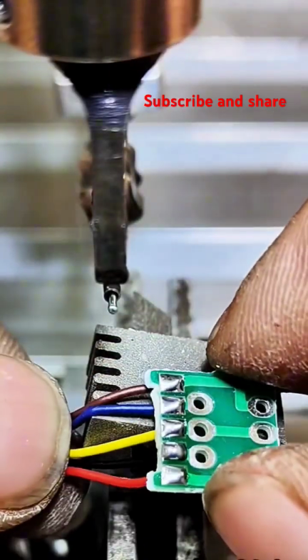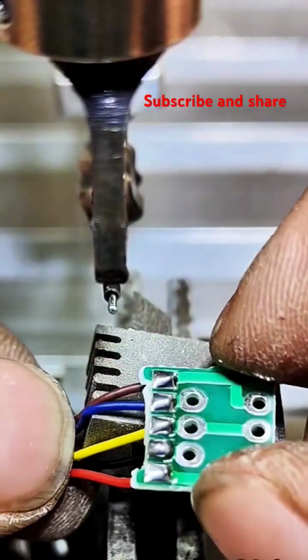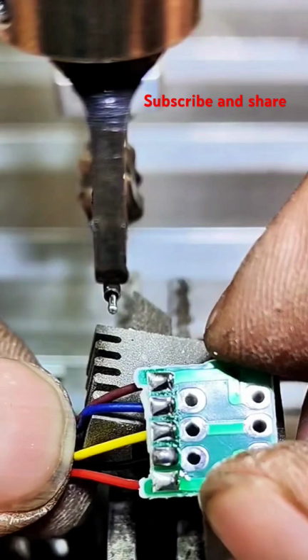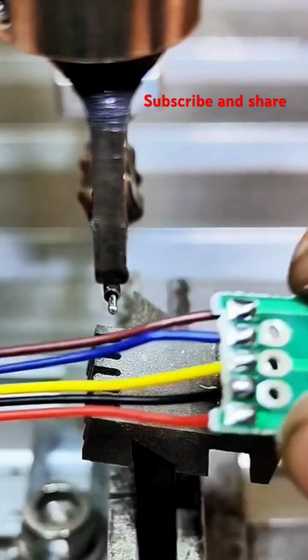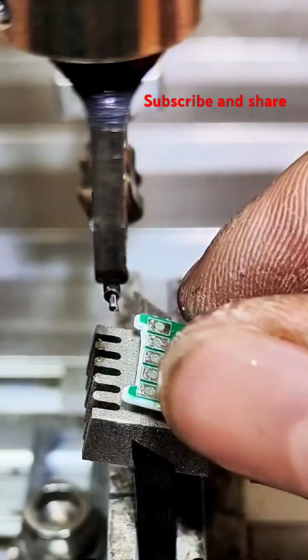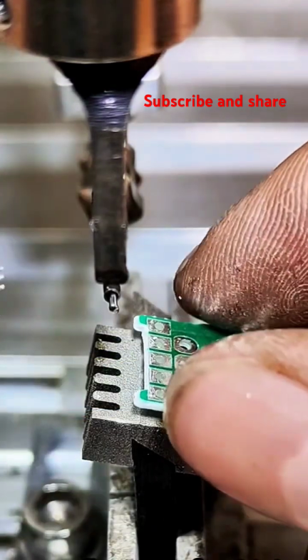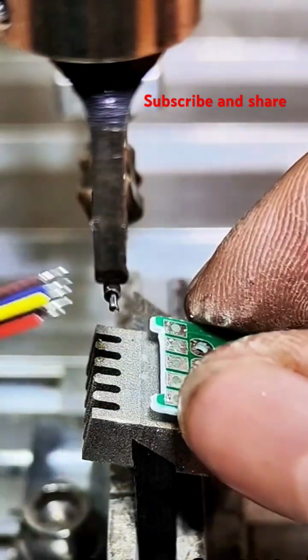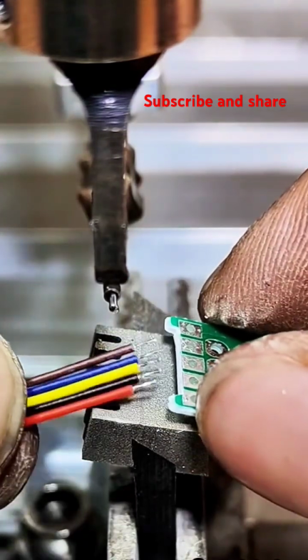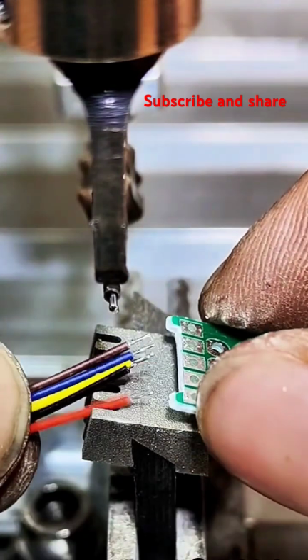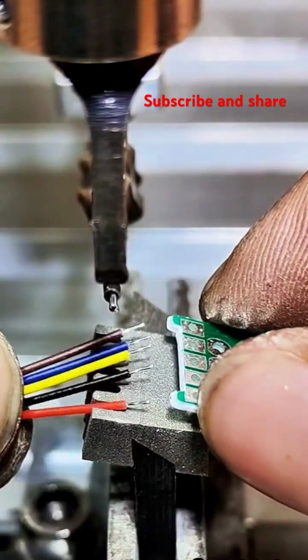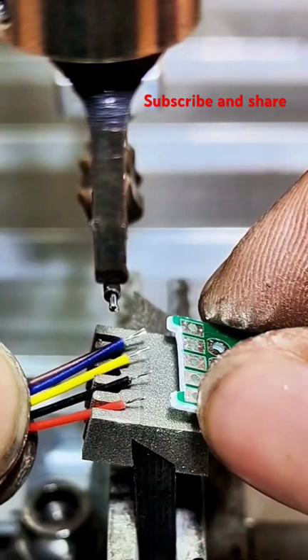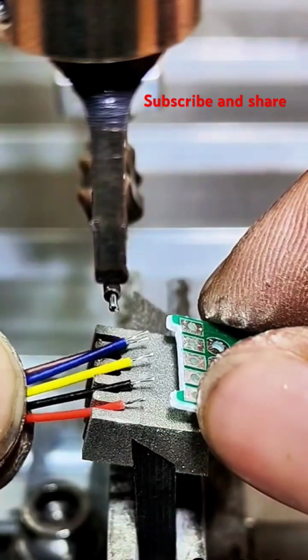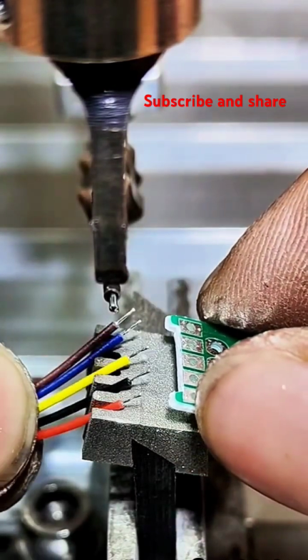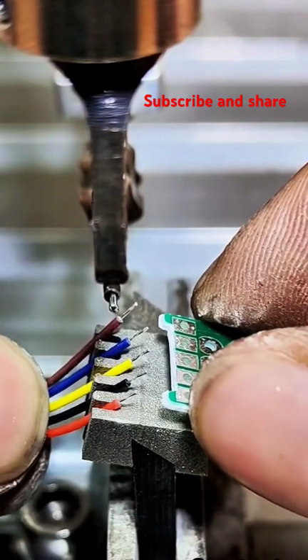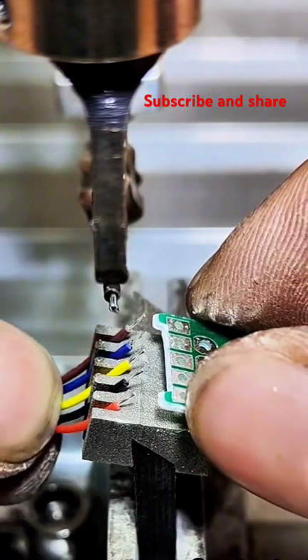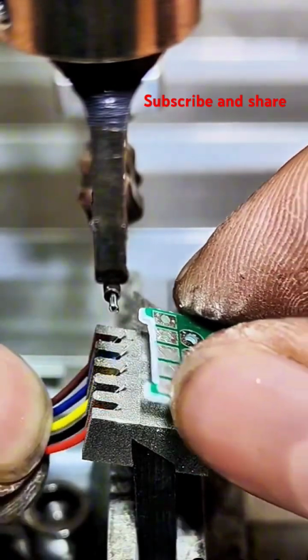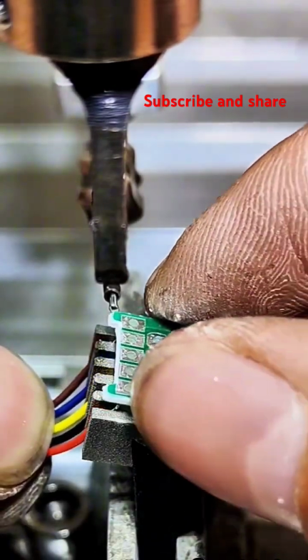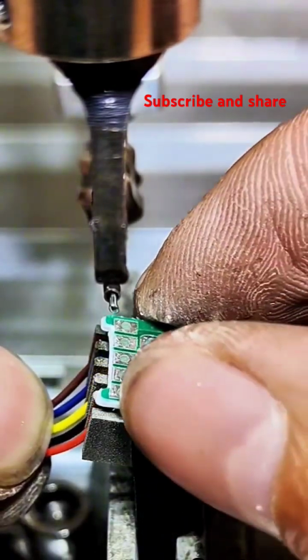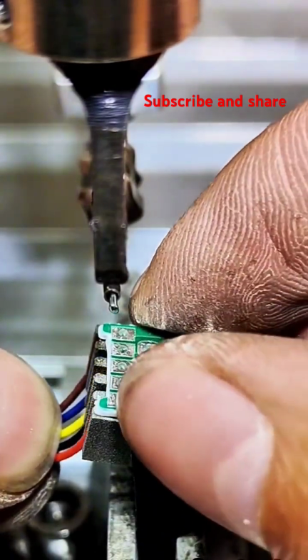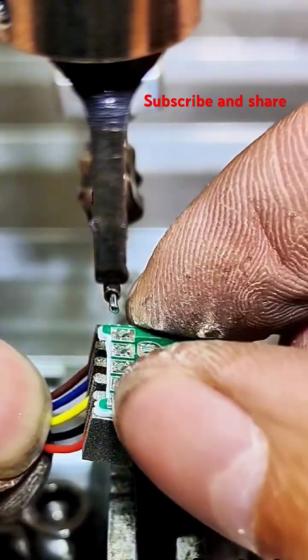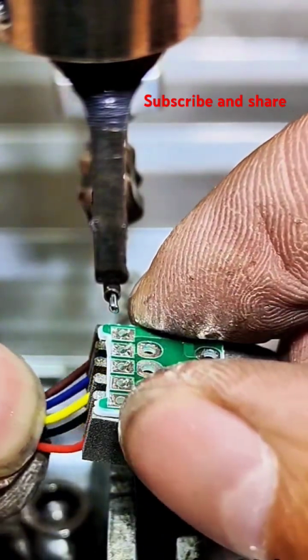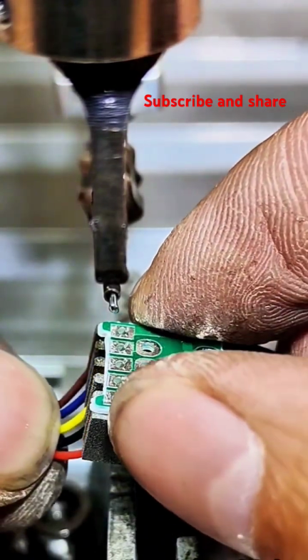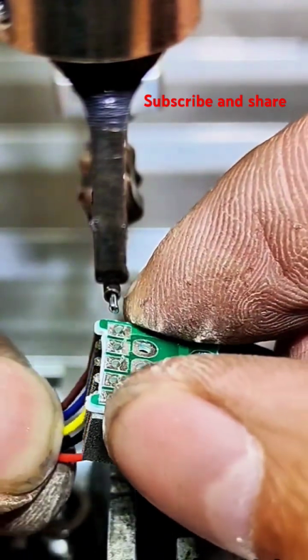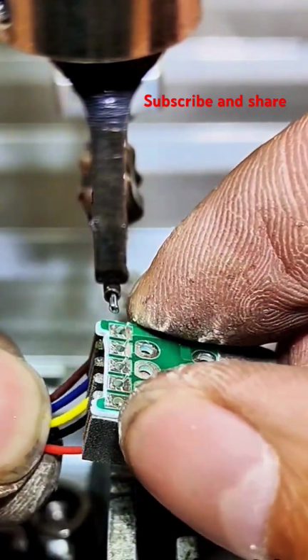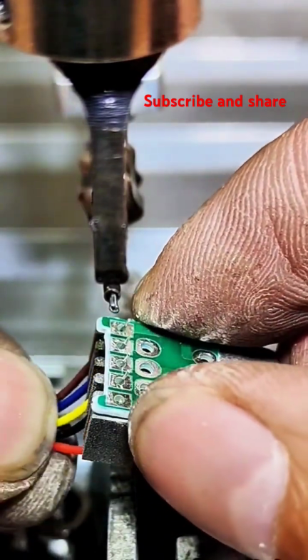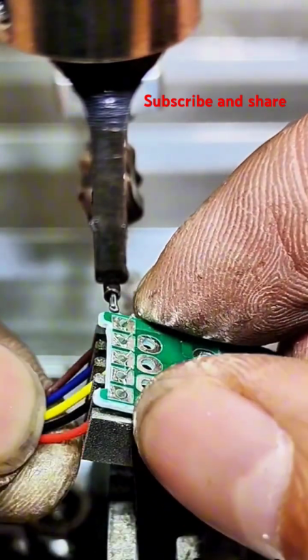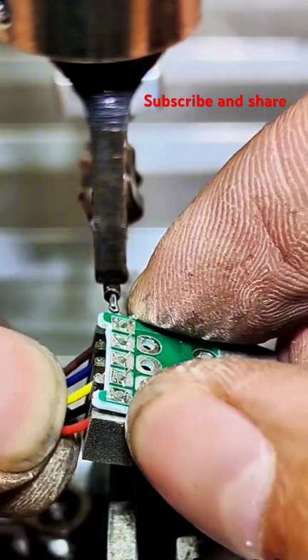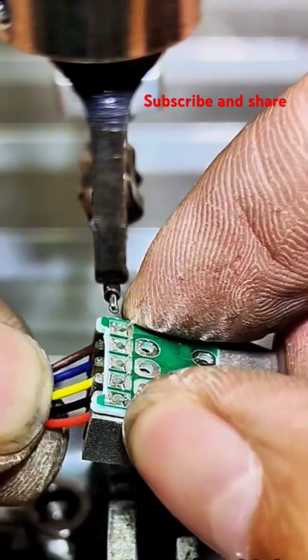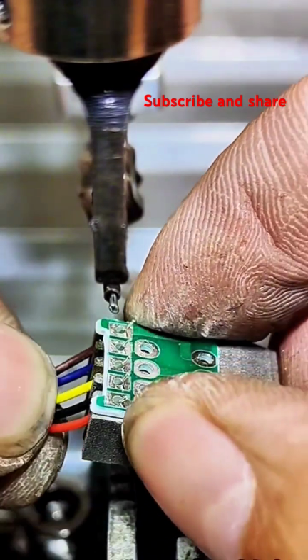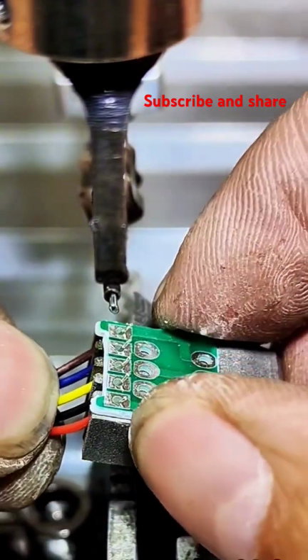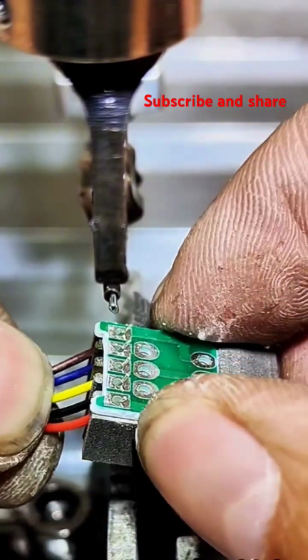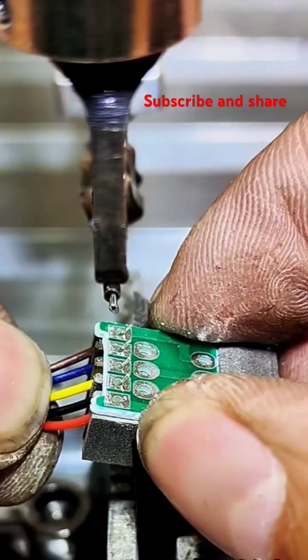Cleaning. Sometimes, some types of flux can leave residues that need to be cleaned off after the soldering is complete.